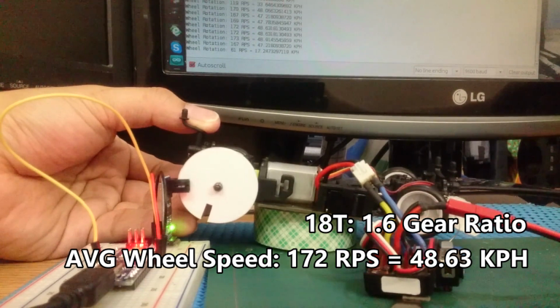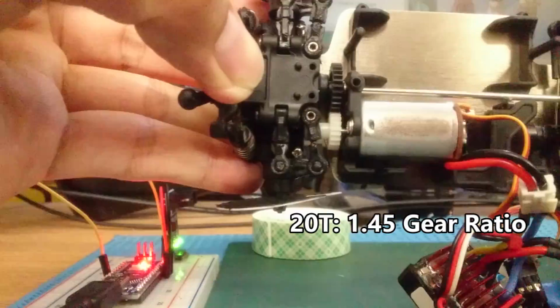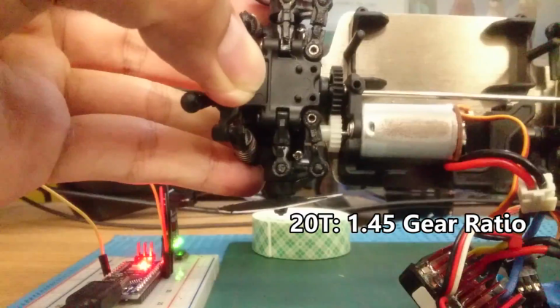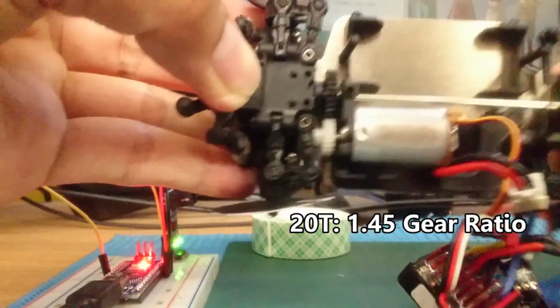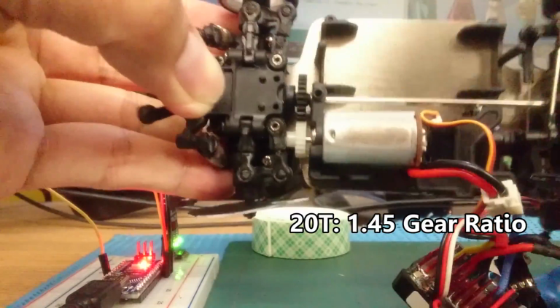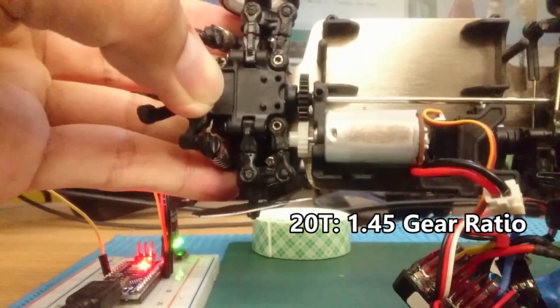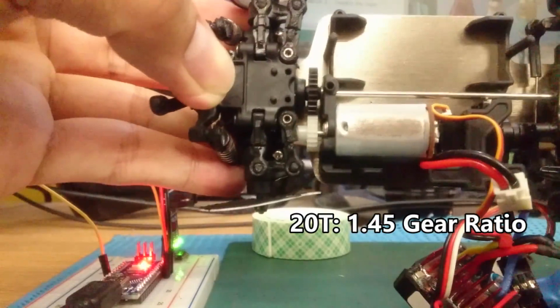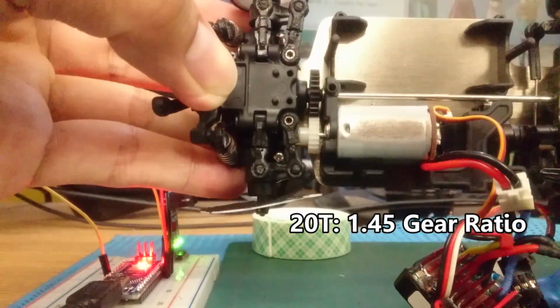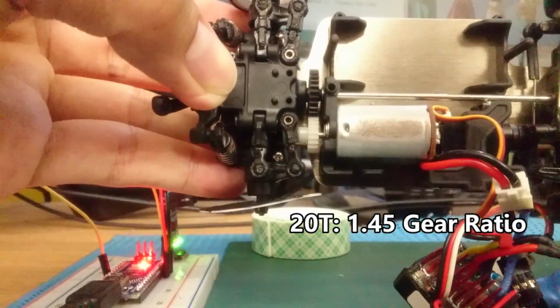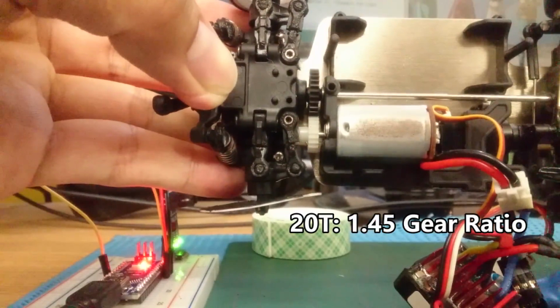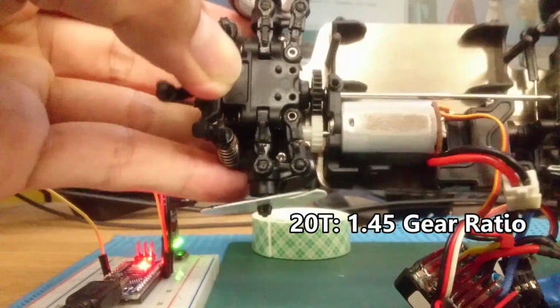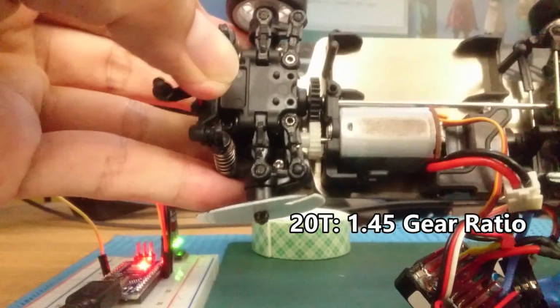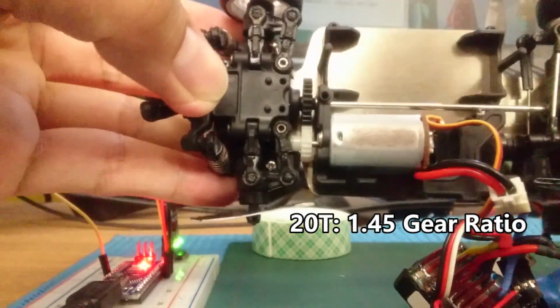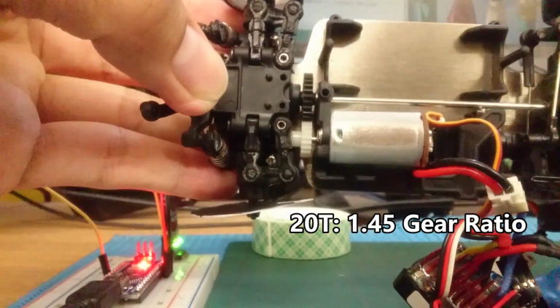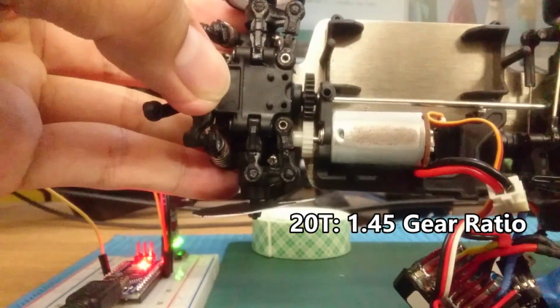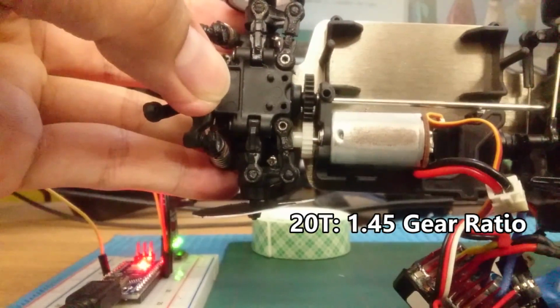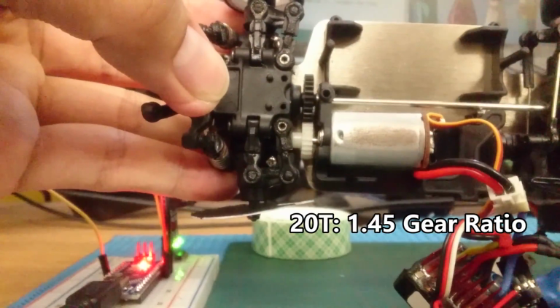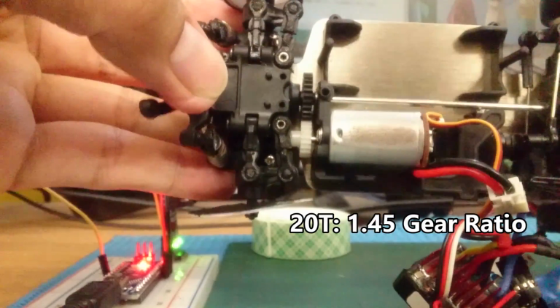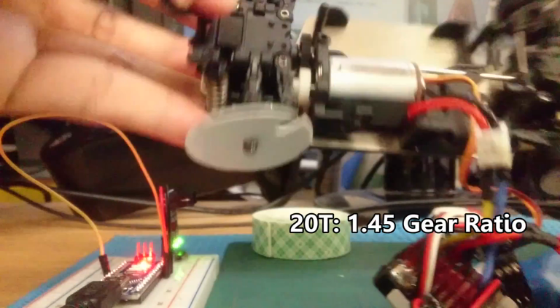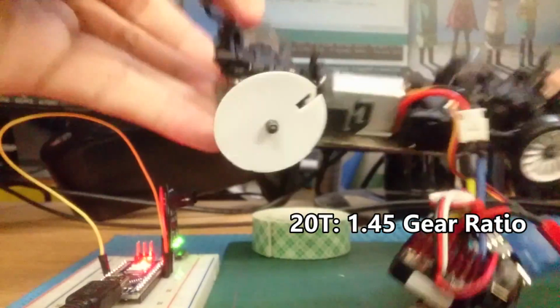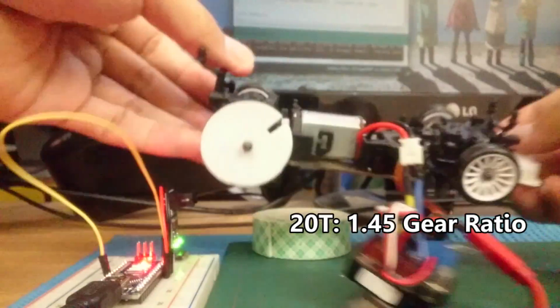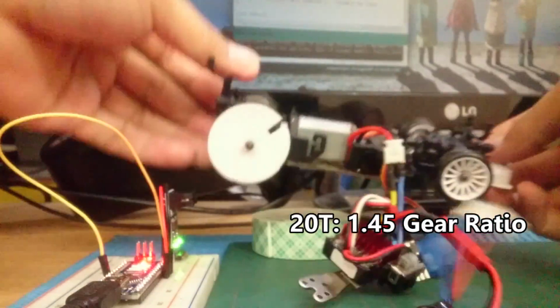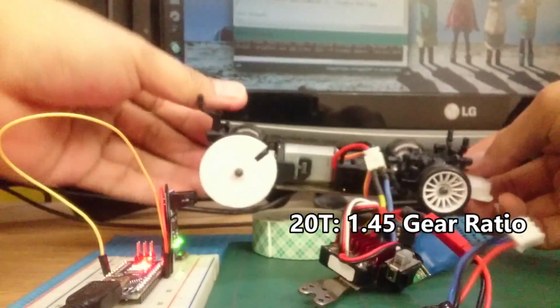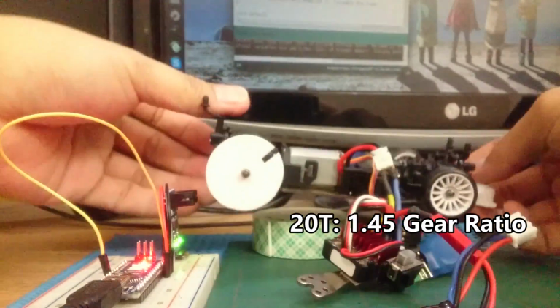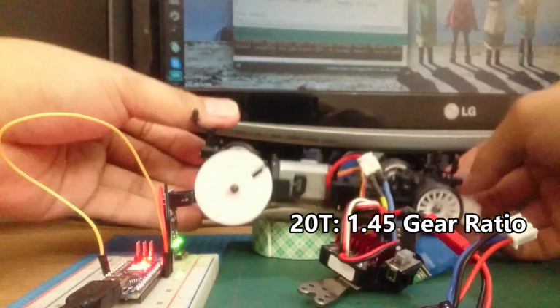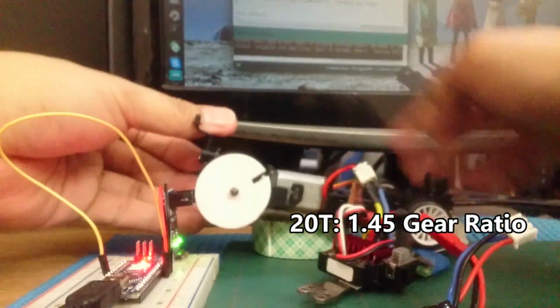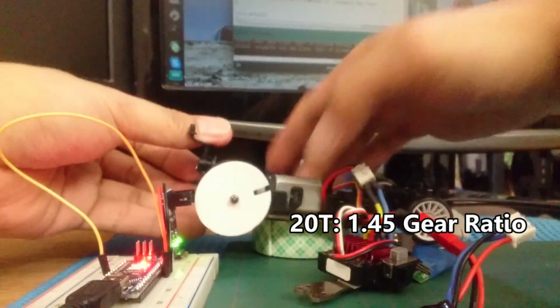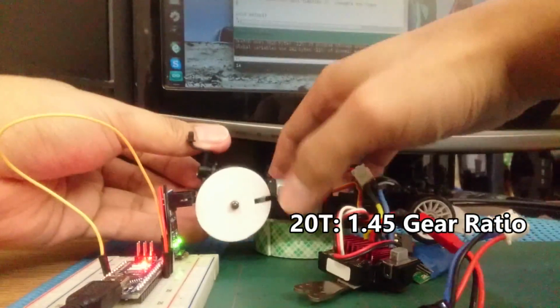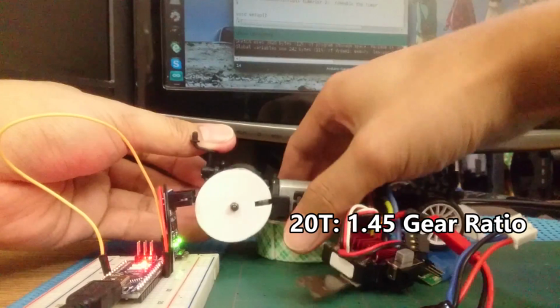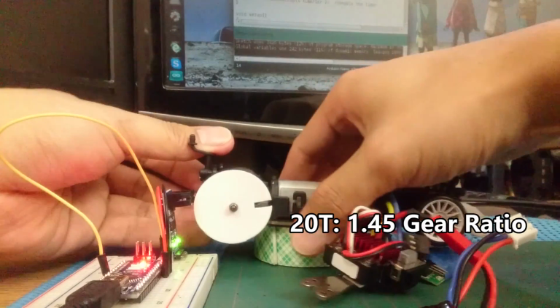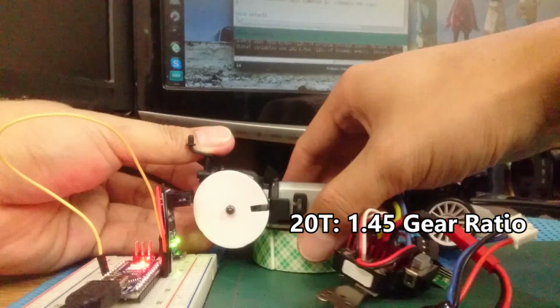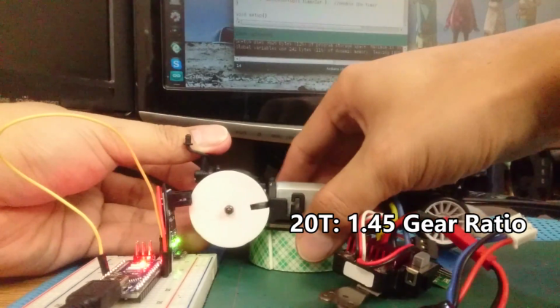And finally the biggest pinion I have: 20 teeth at a 1.45 ratio.